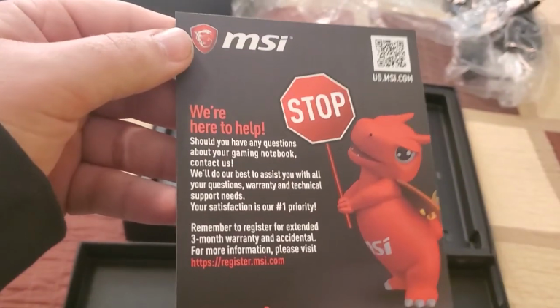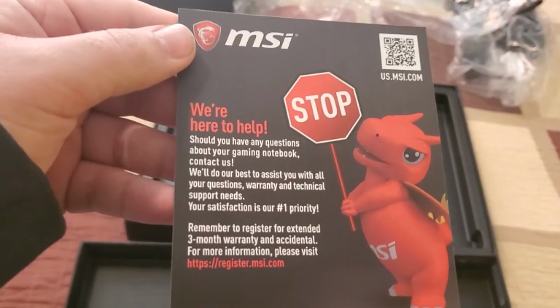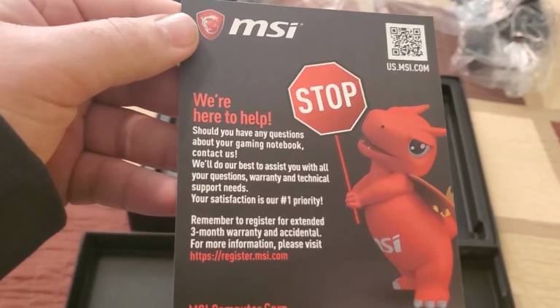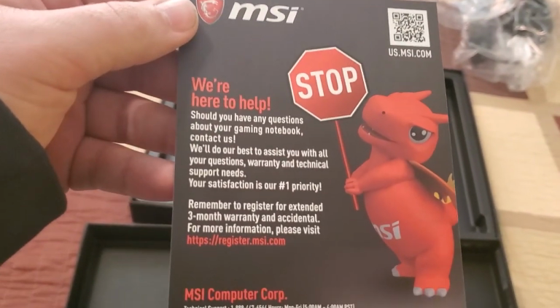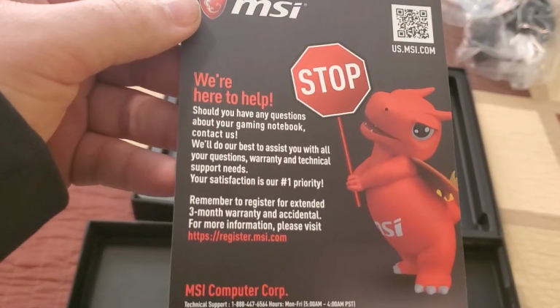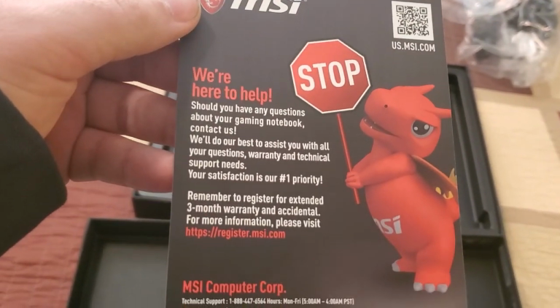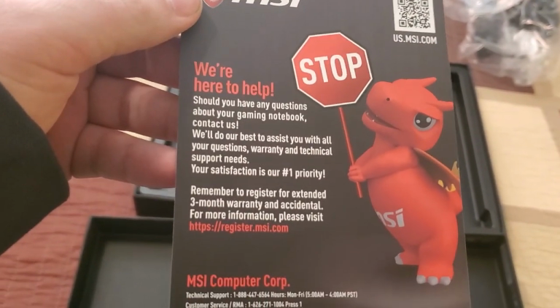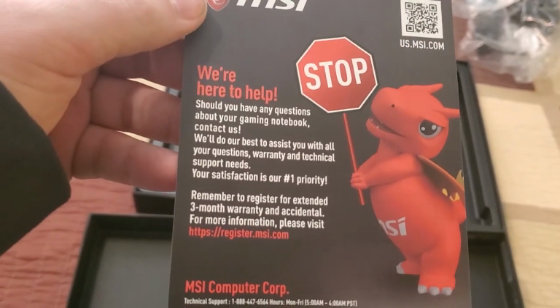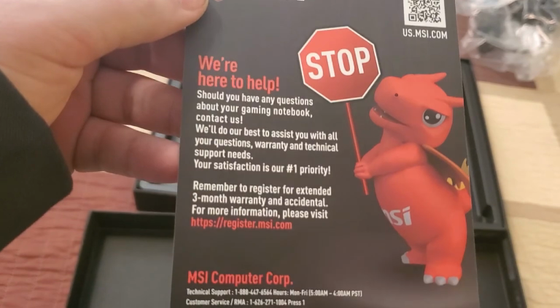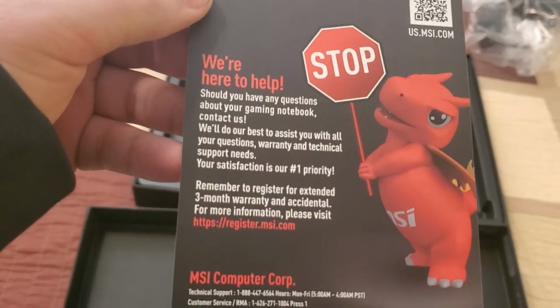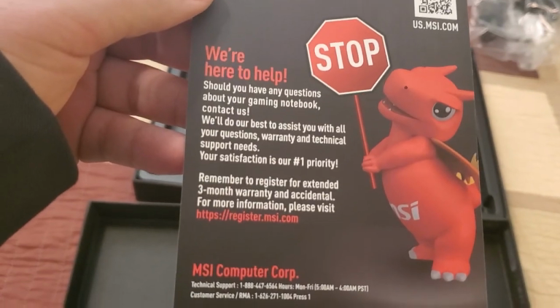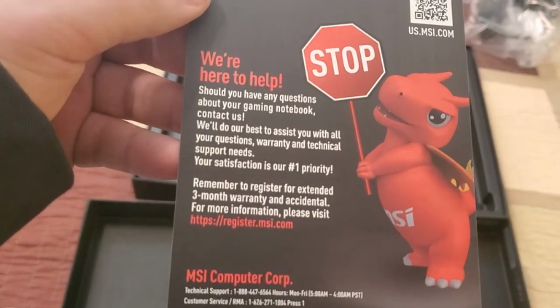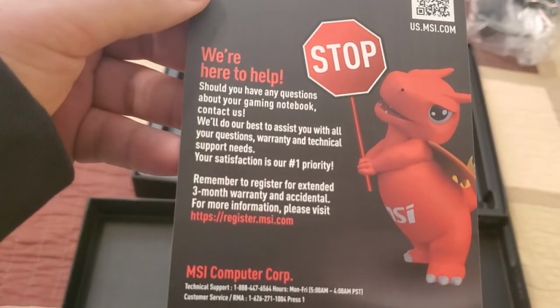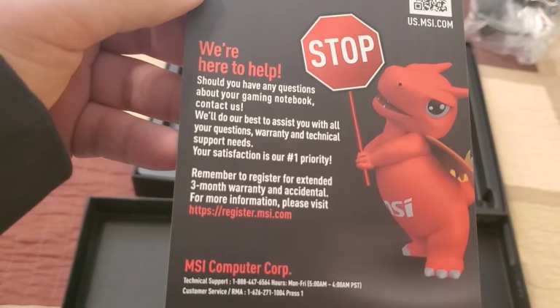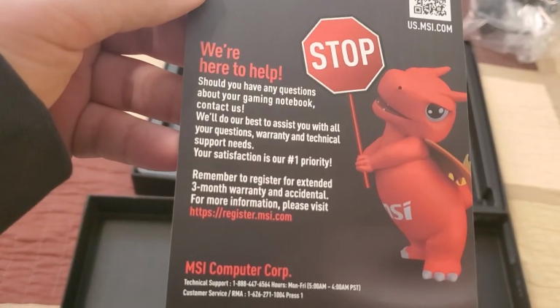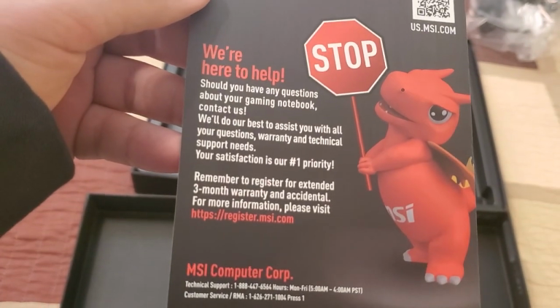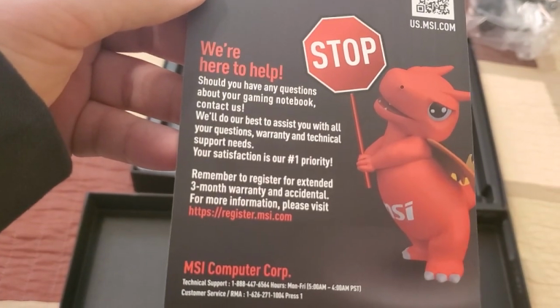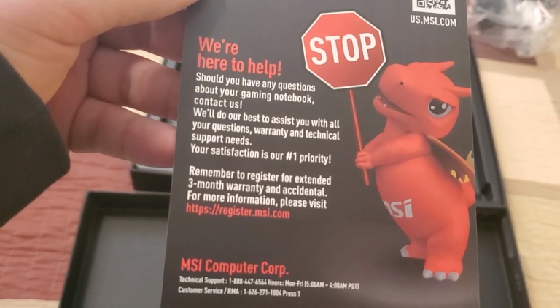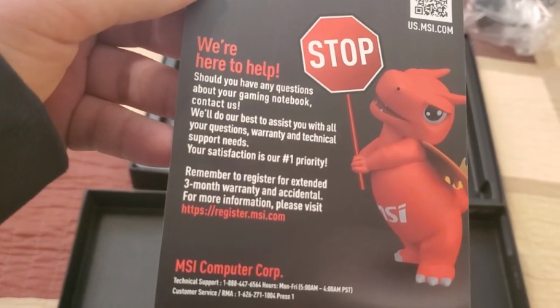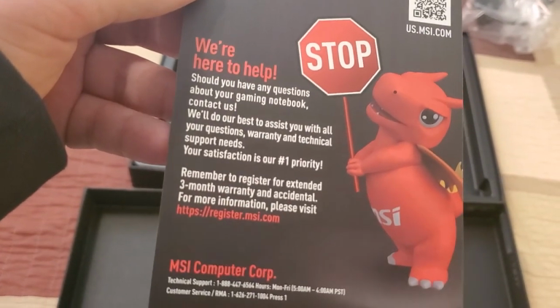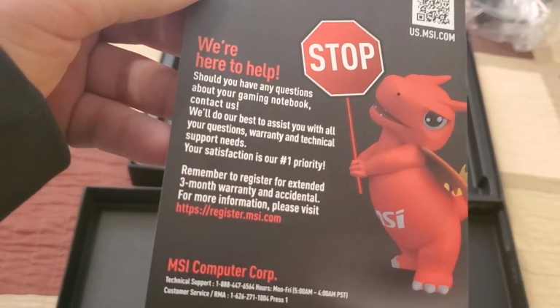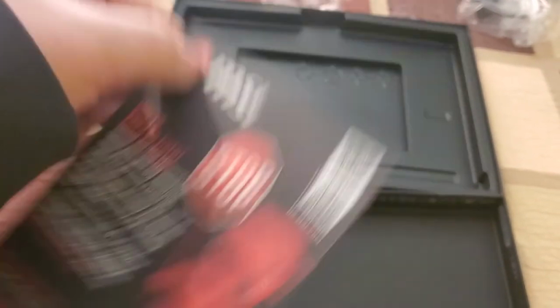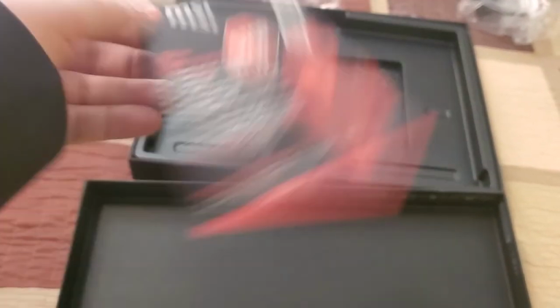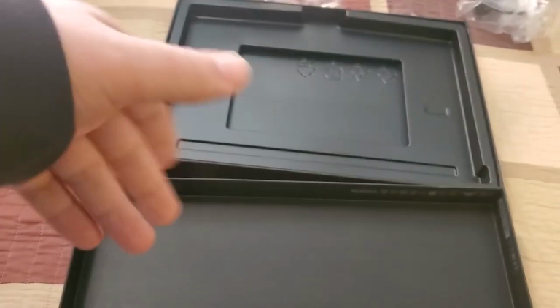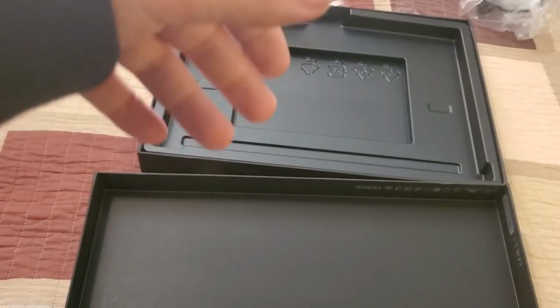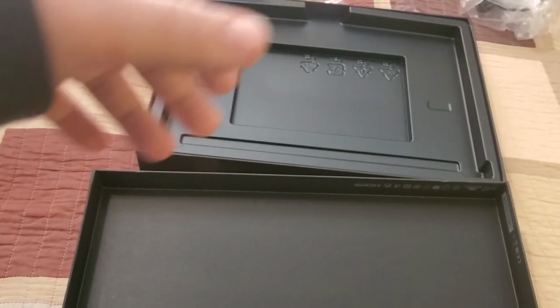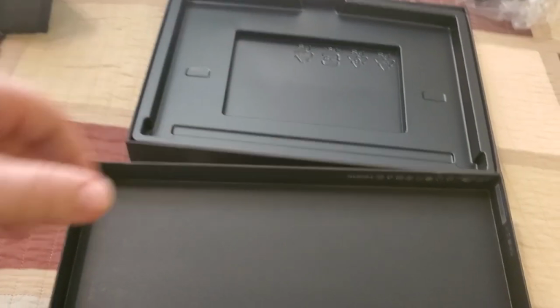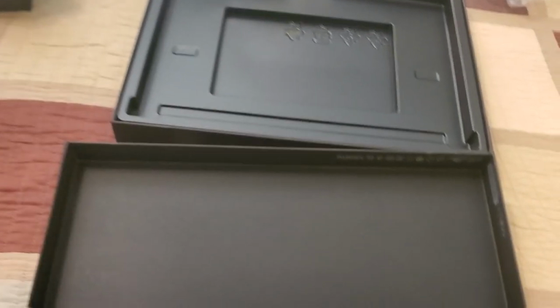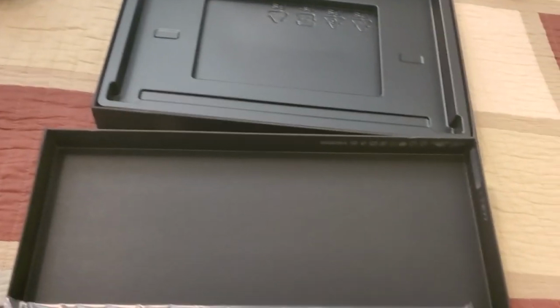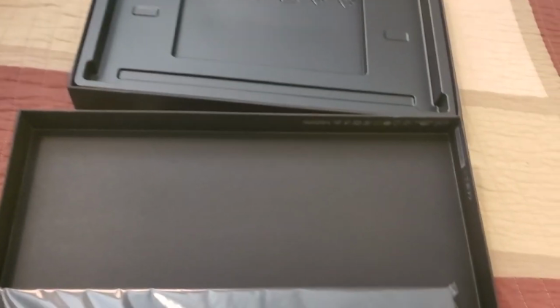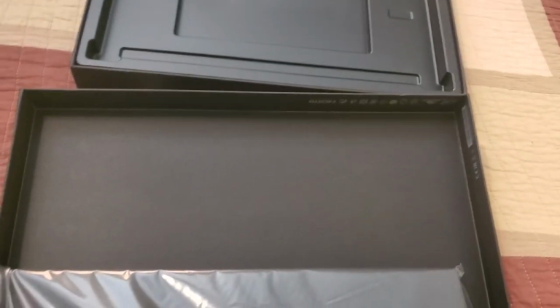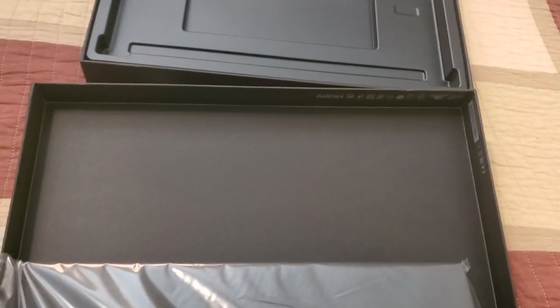Should you have any questions about your gaming notebook, please contact us. I'm good, thanks.